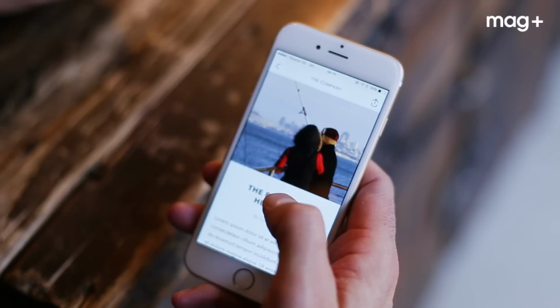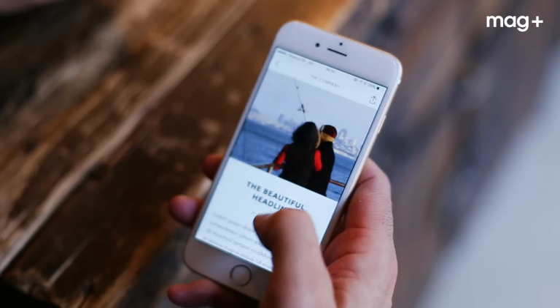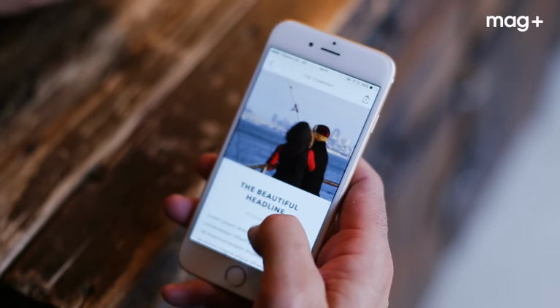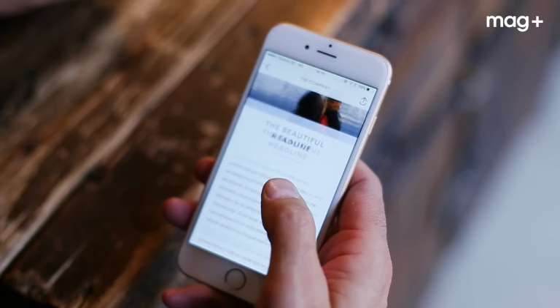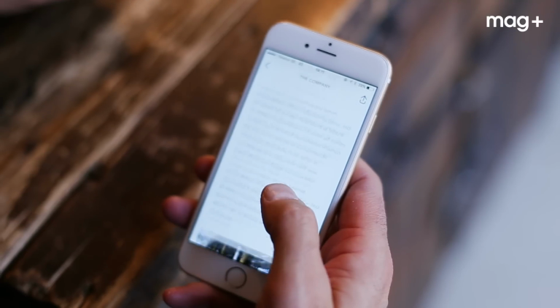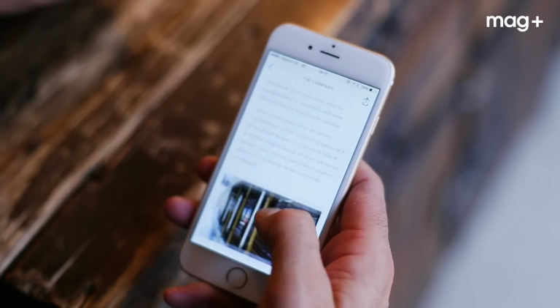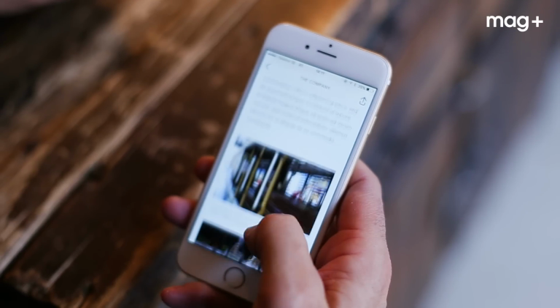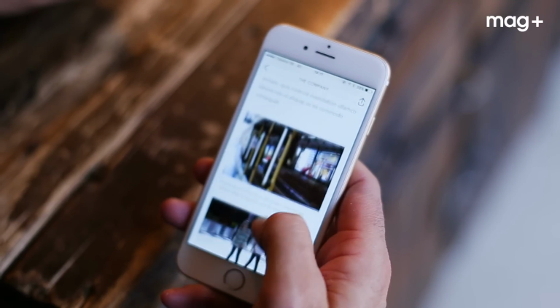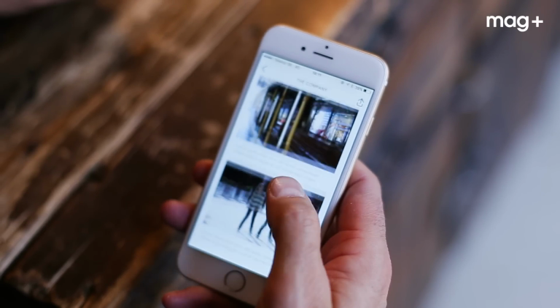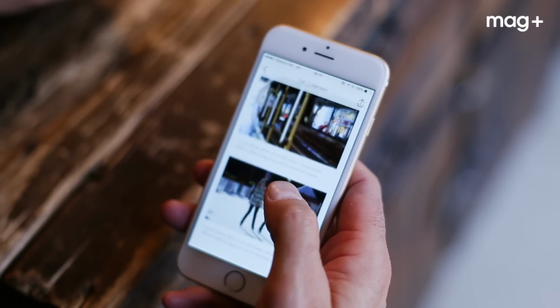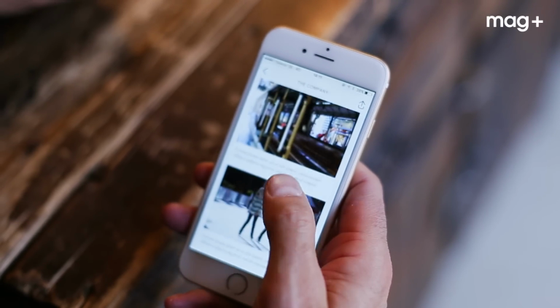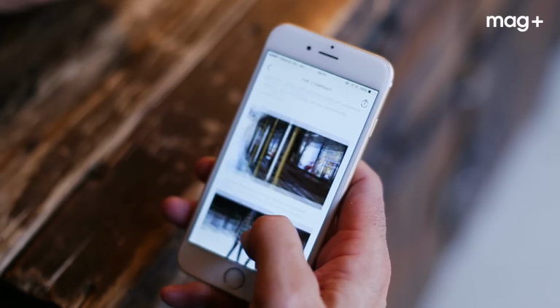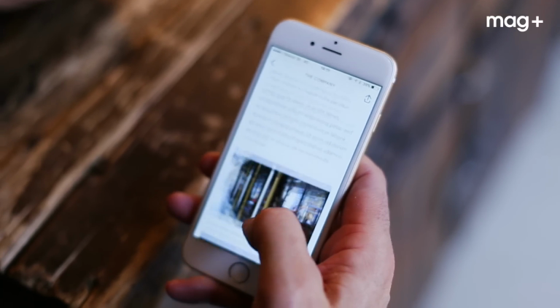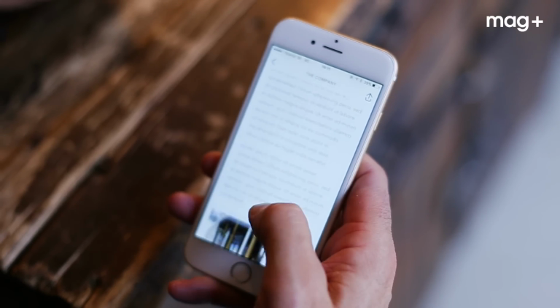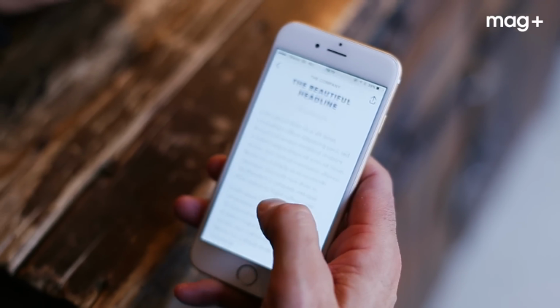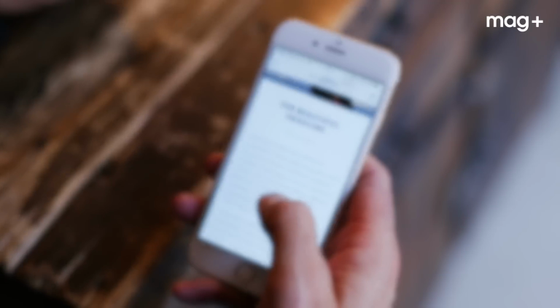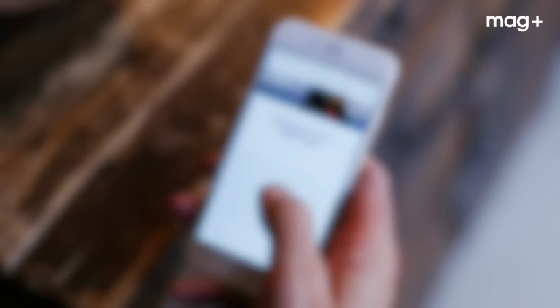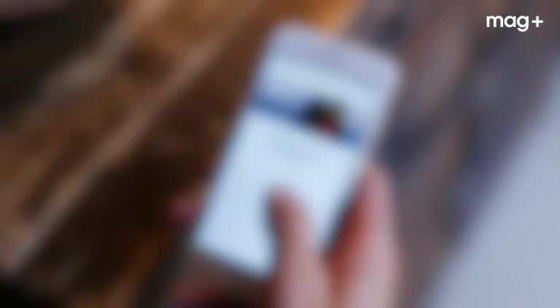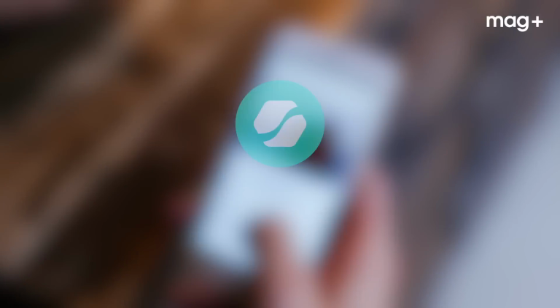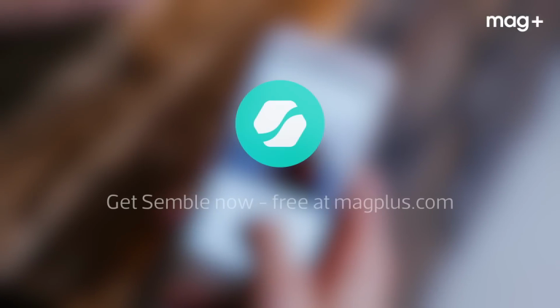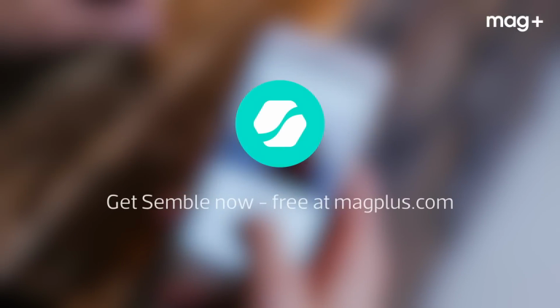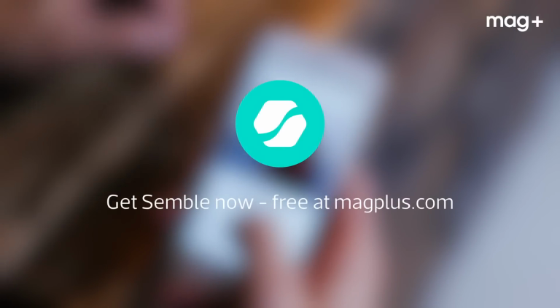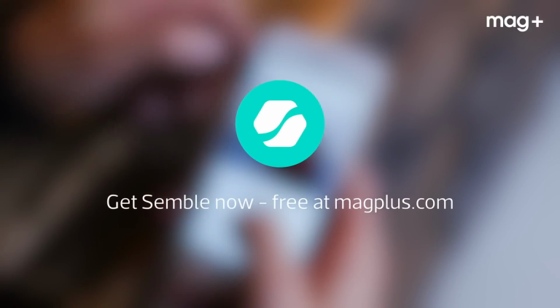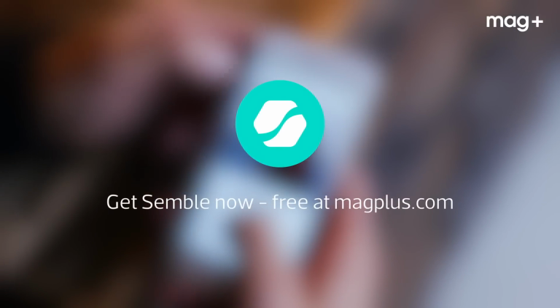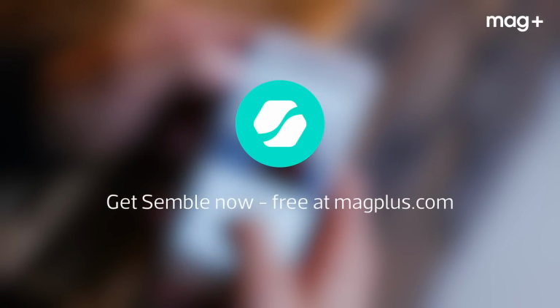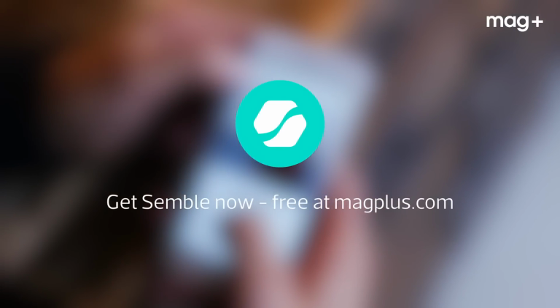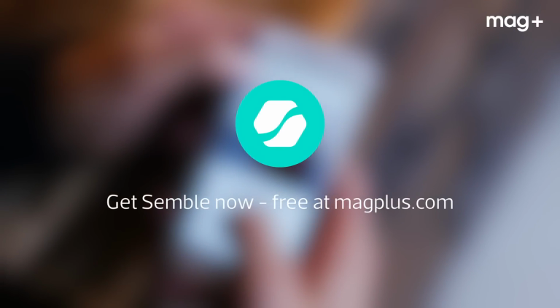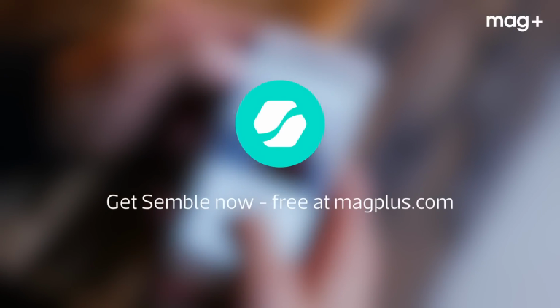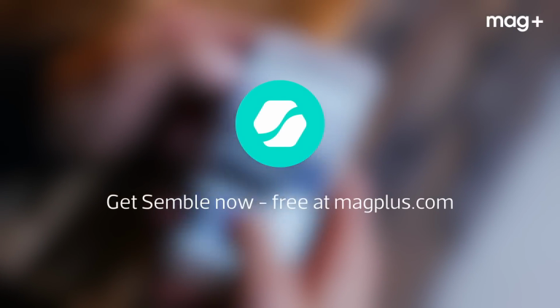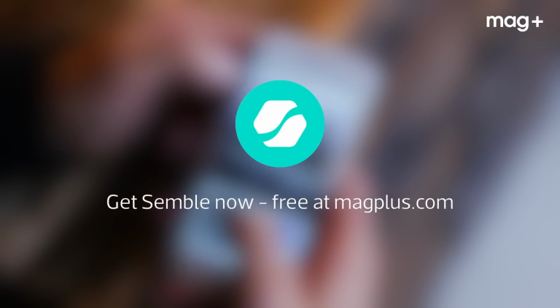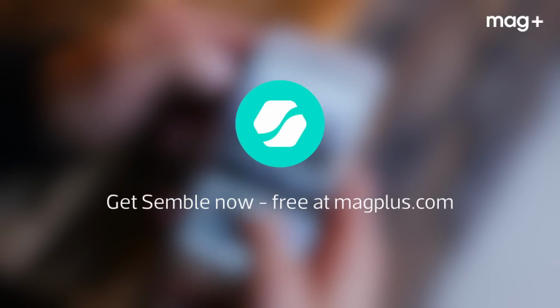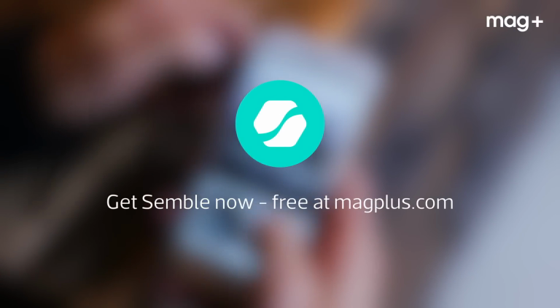He can update the app instantly whenever he wants. Check out the prelaunch Semble and make your own app.